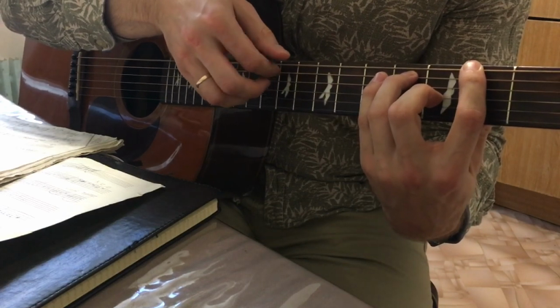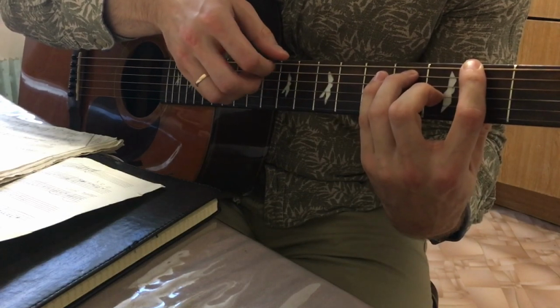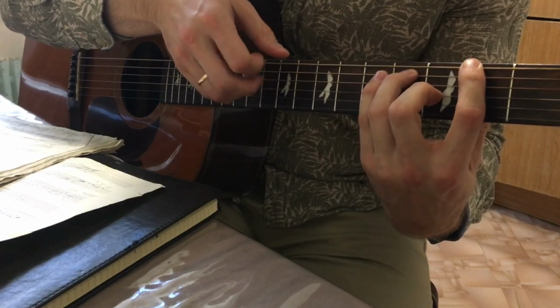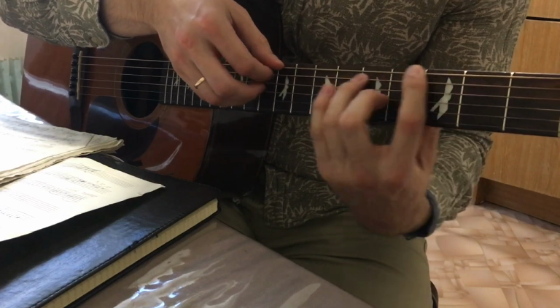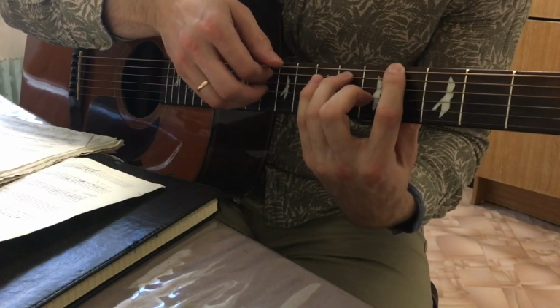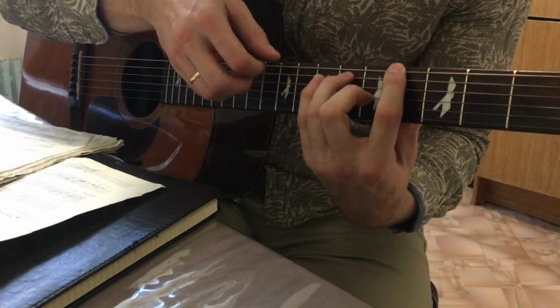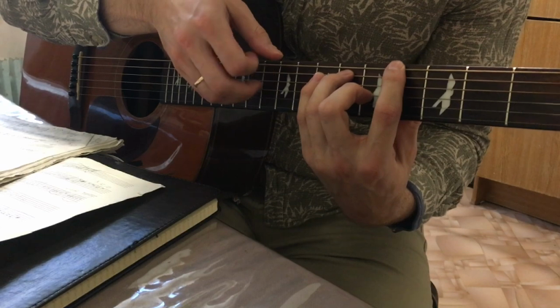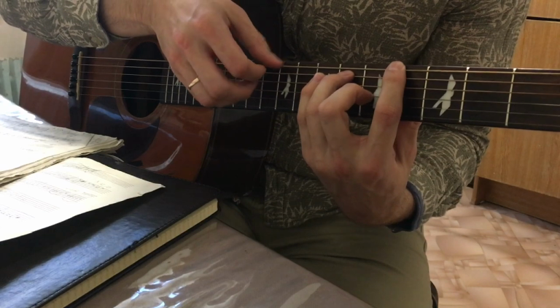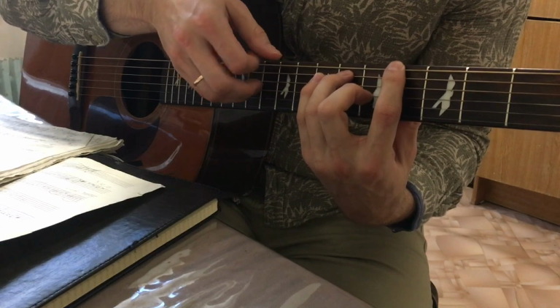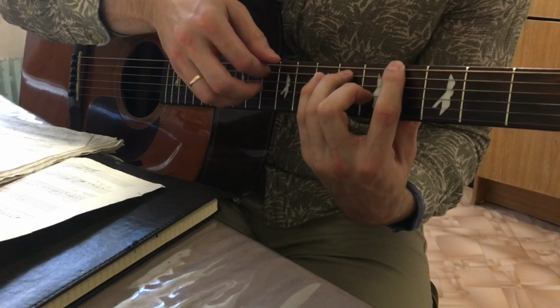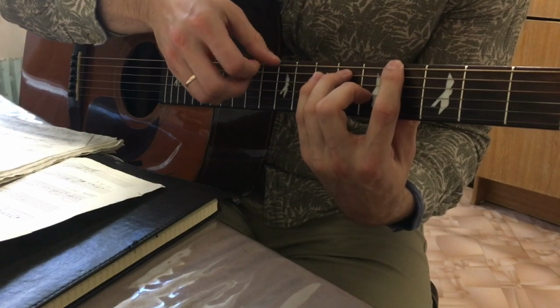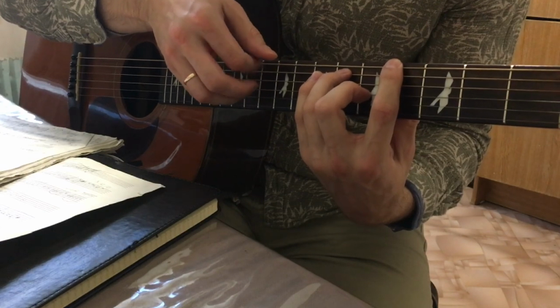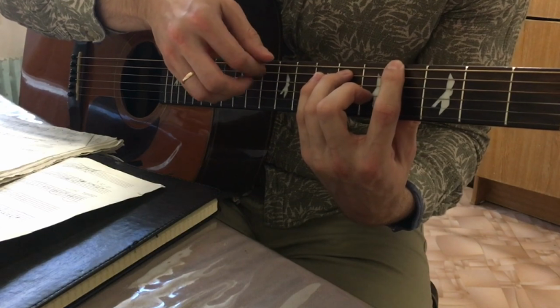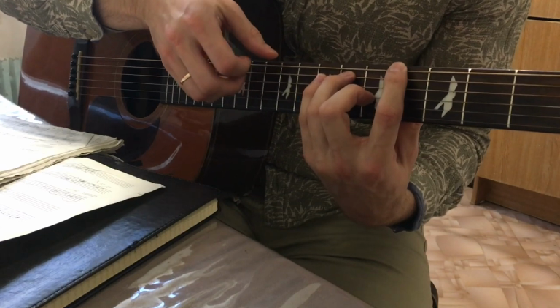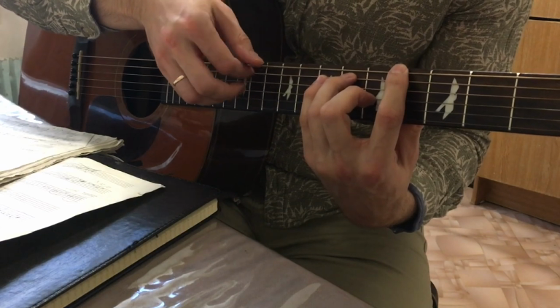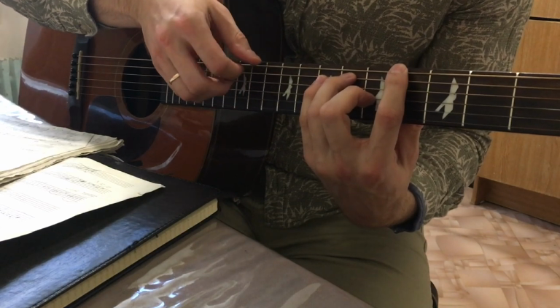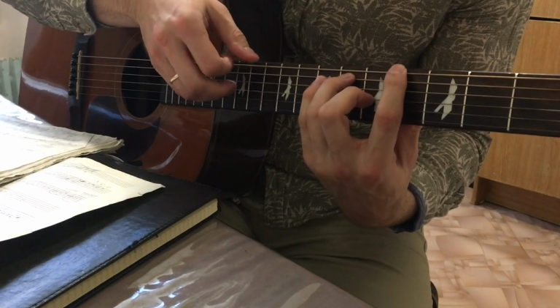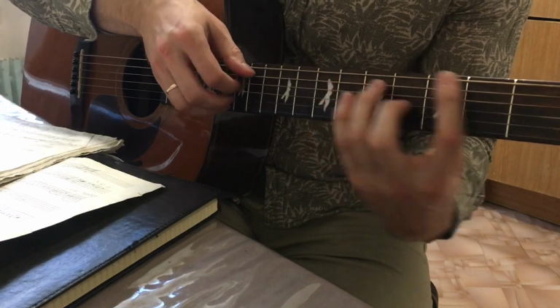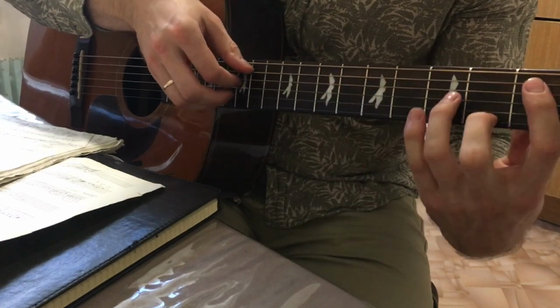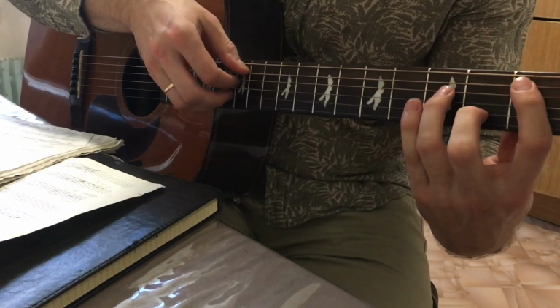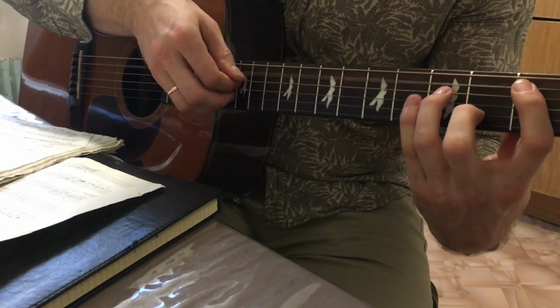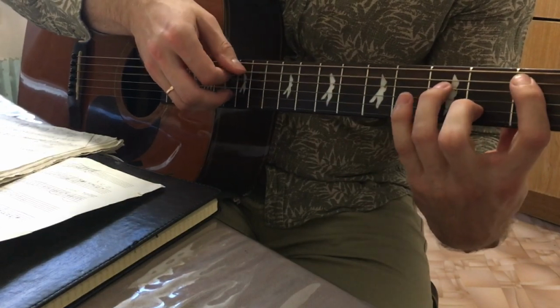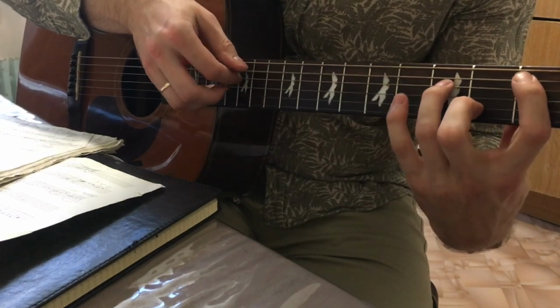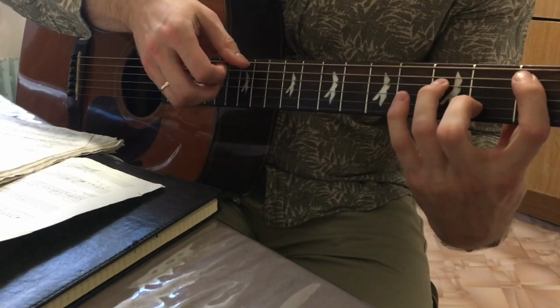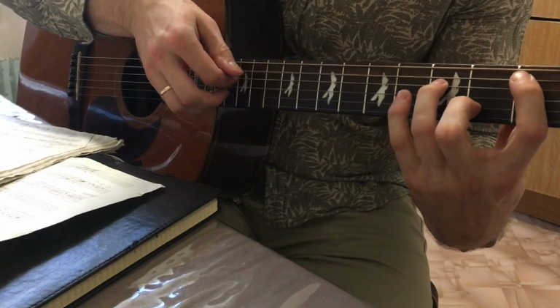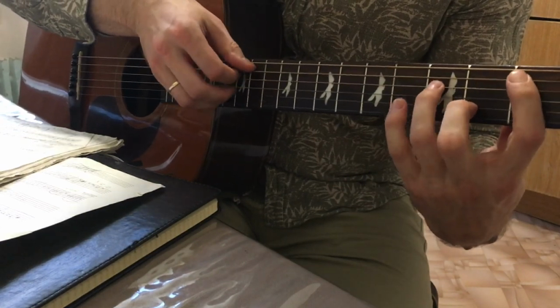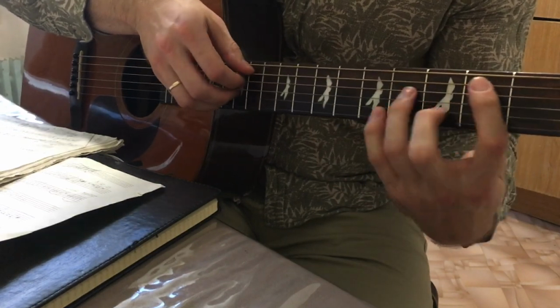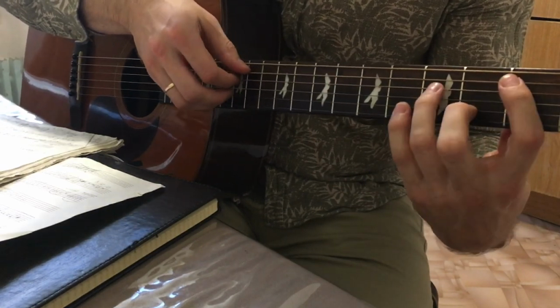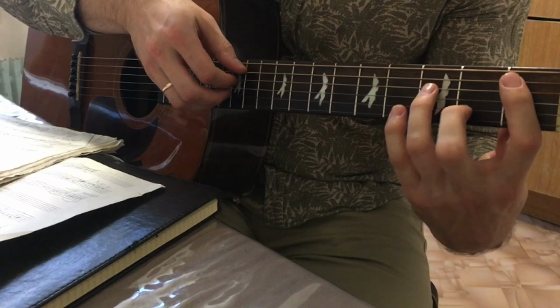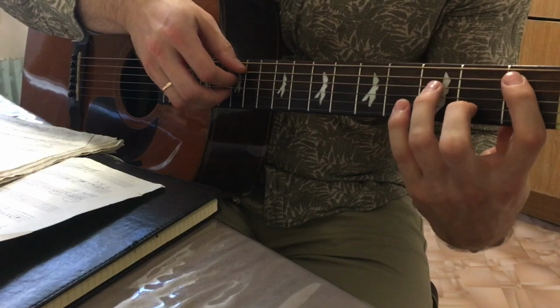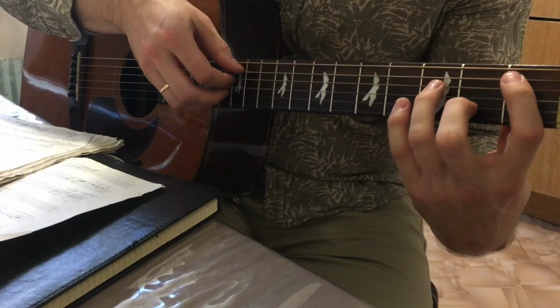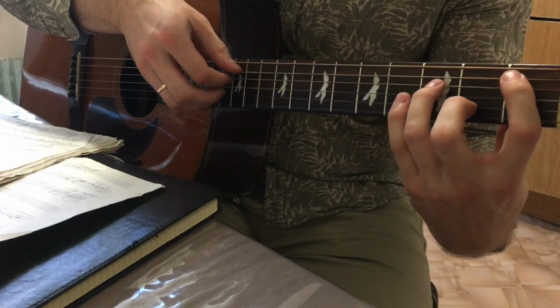And turn up the same finger to the second chord, and back. In fact, this, in principle, is a chord.